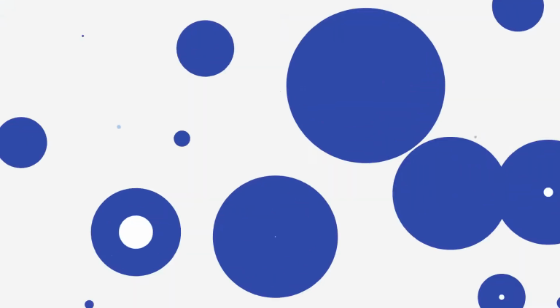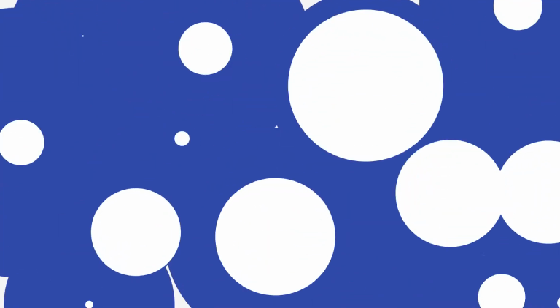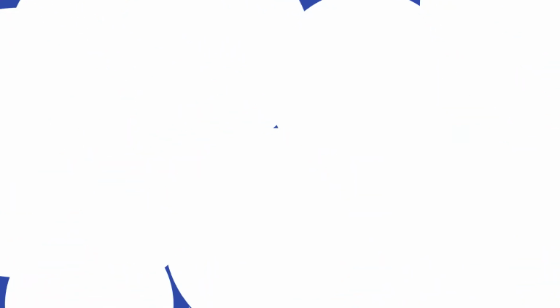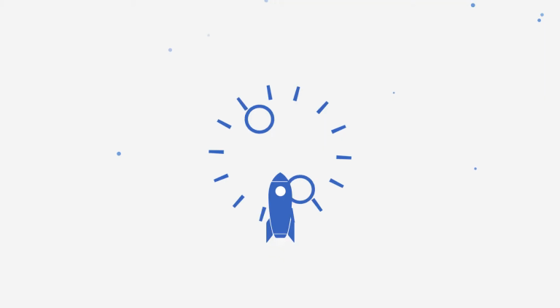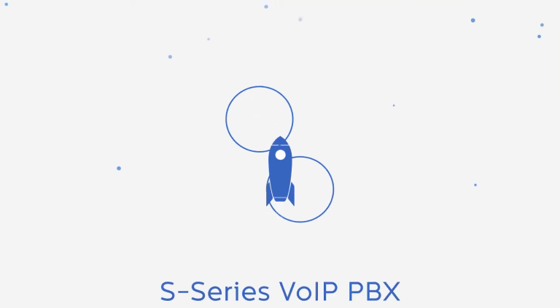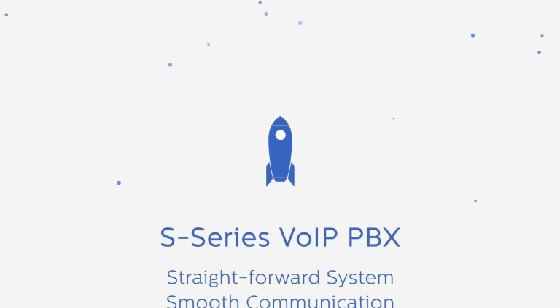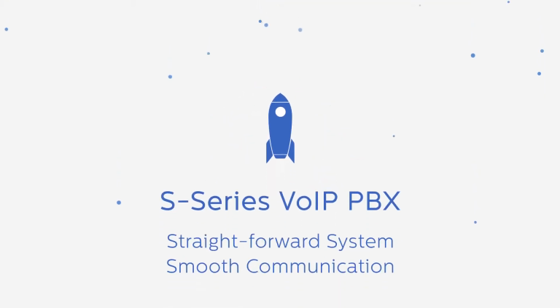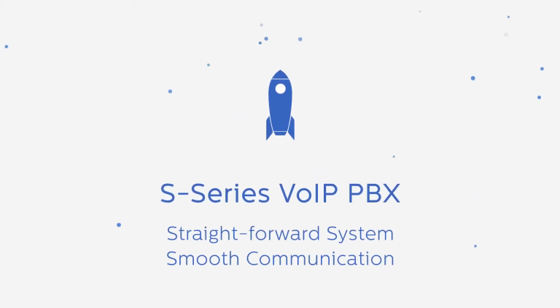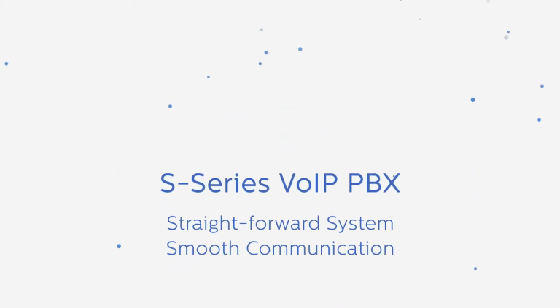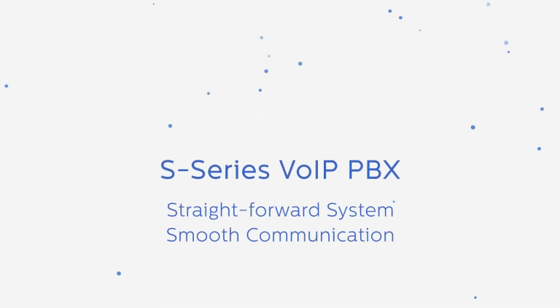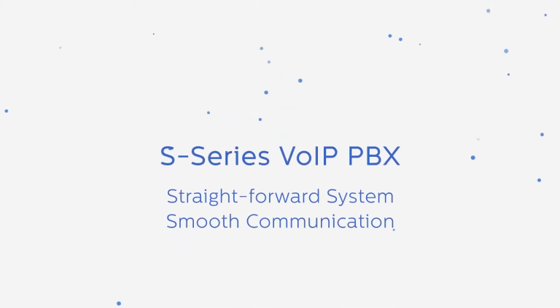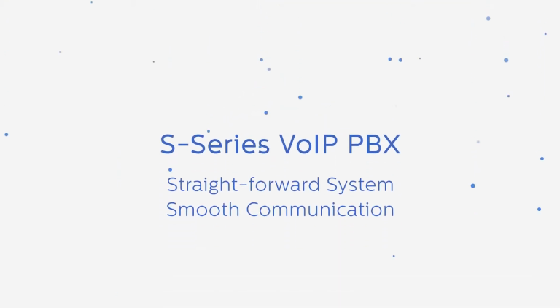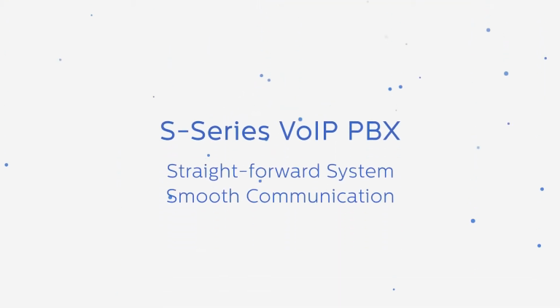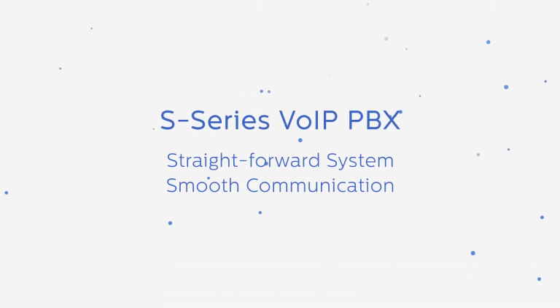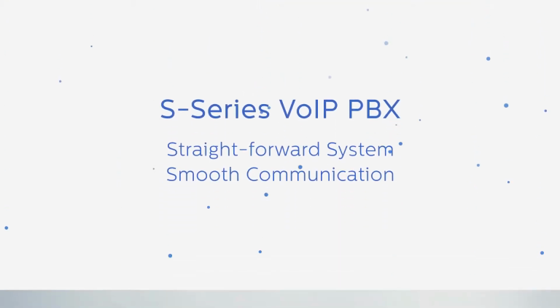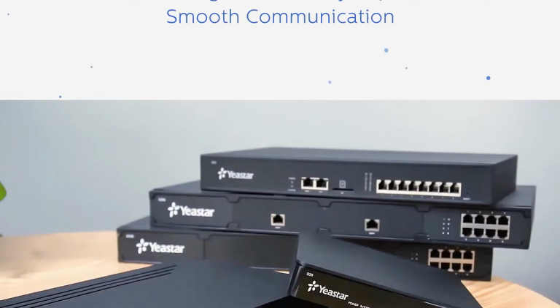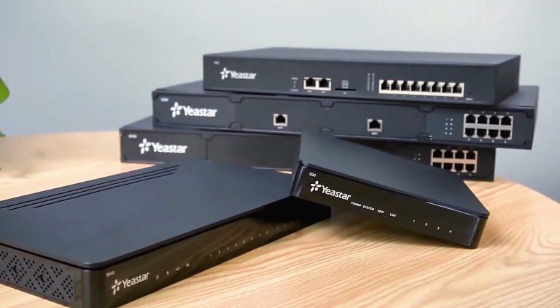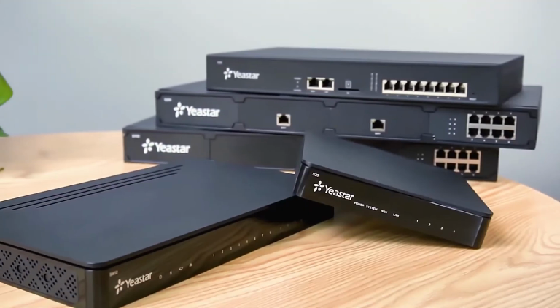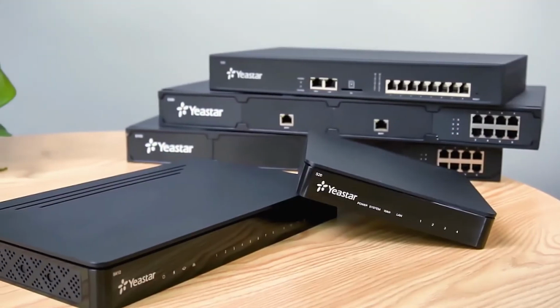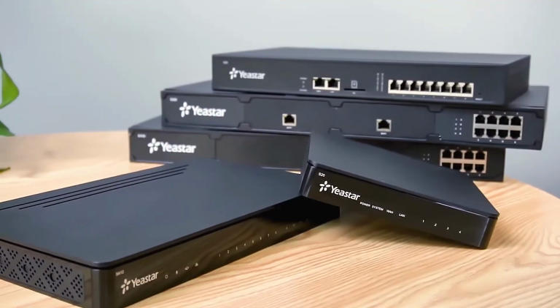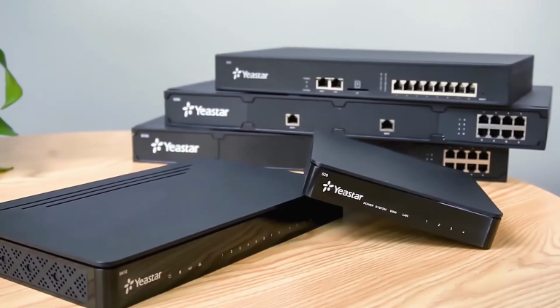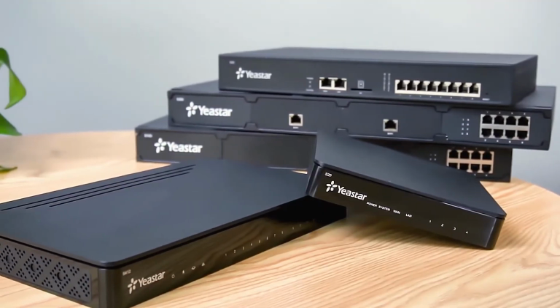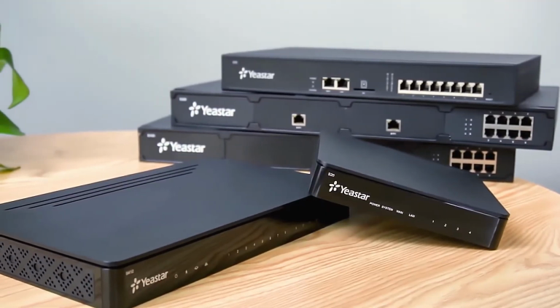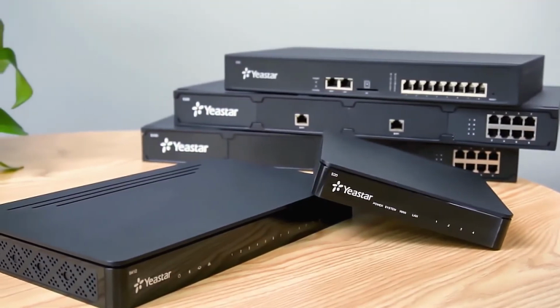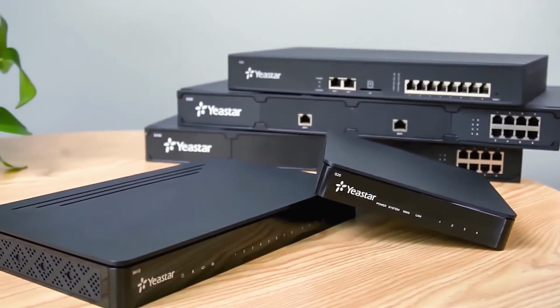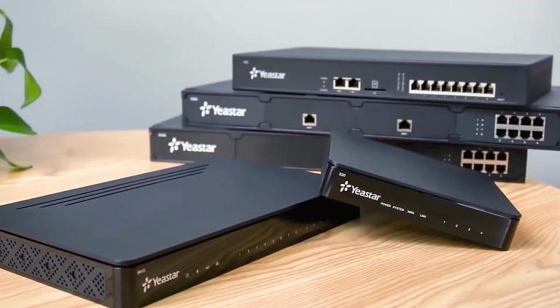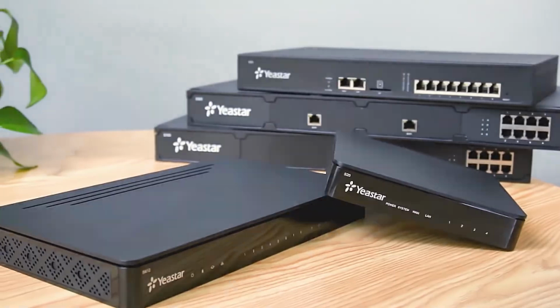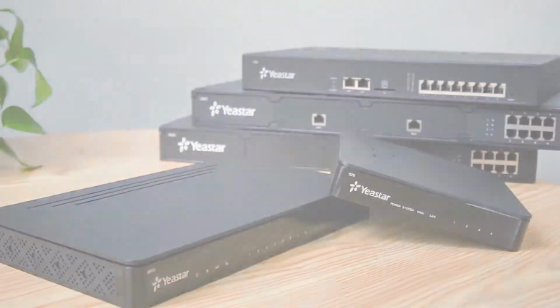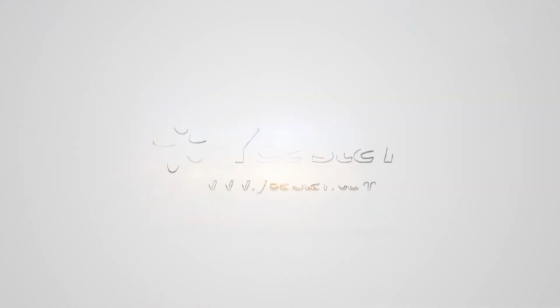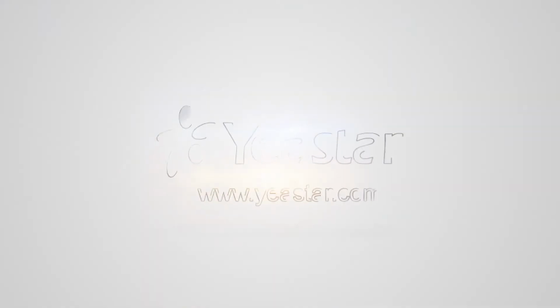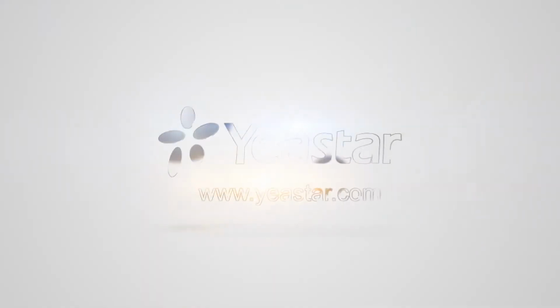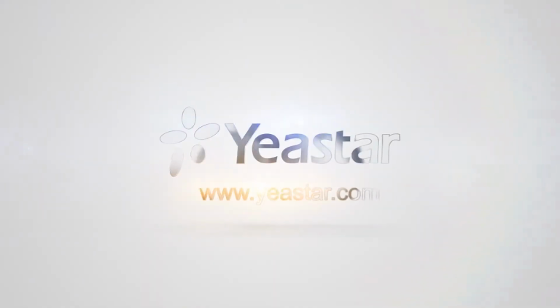To find out more about Yeastar S-Series VoIP PBX, please check the link below or visit yeastar.com.